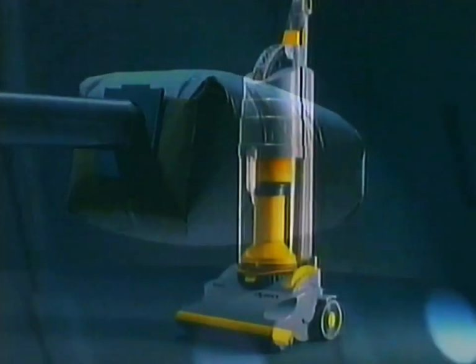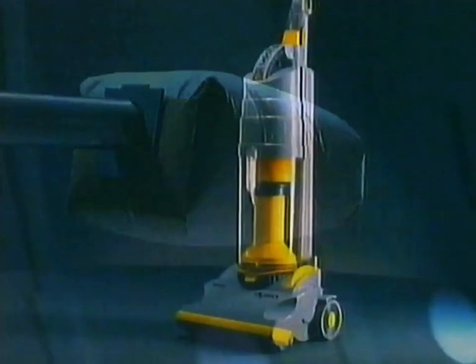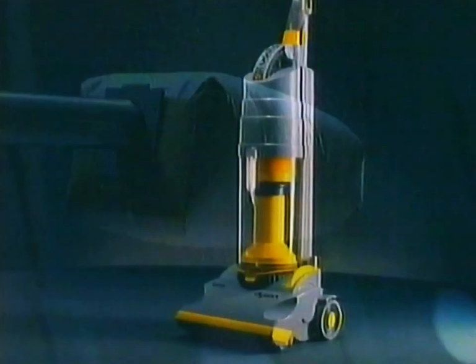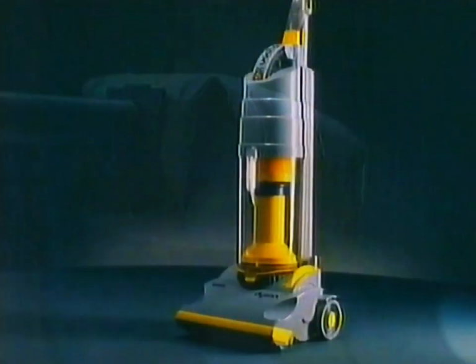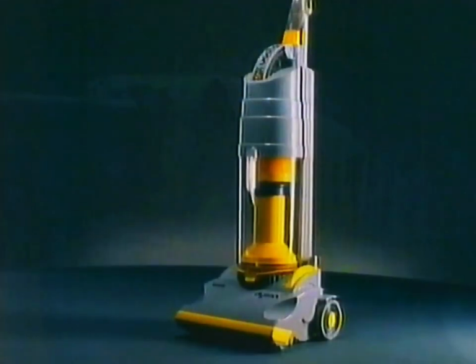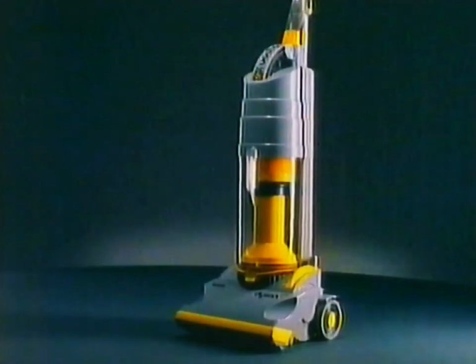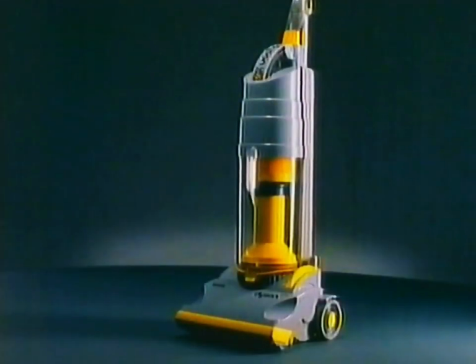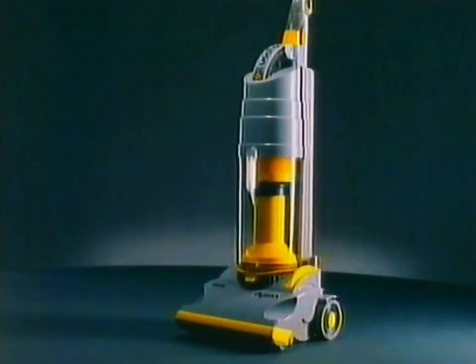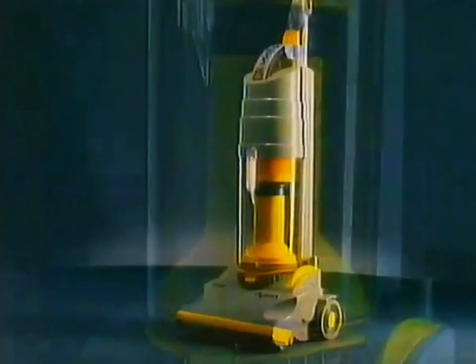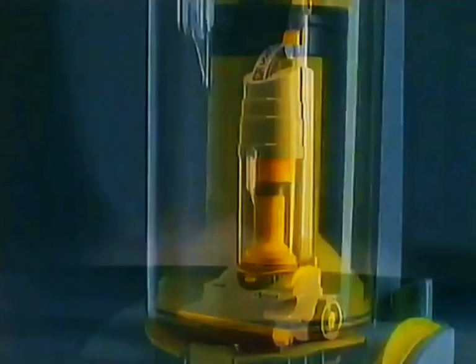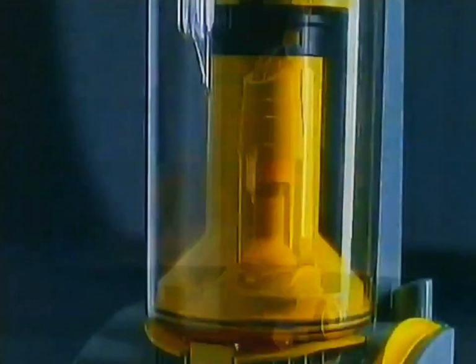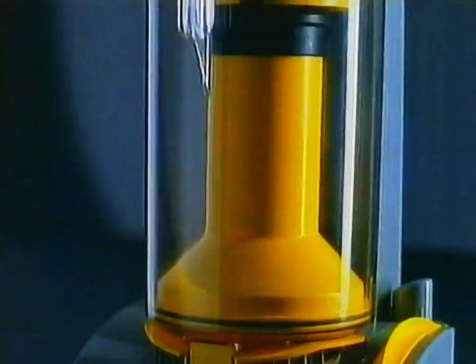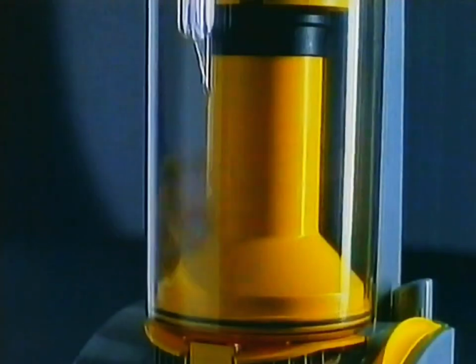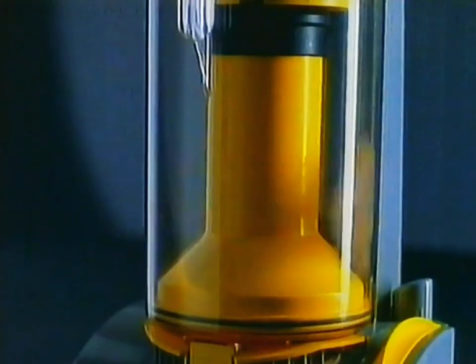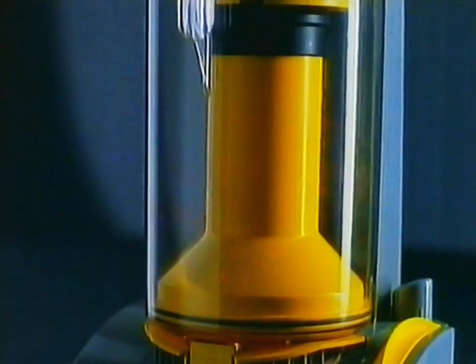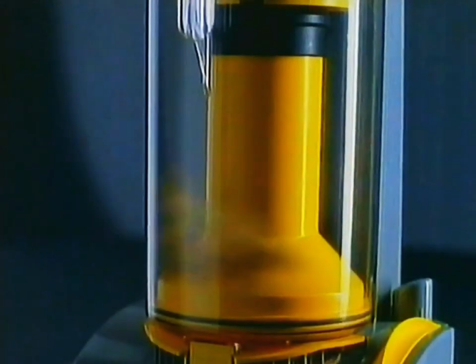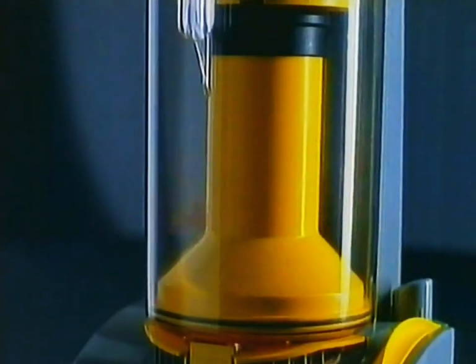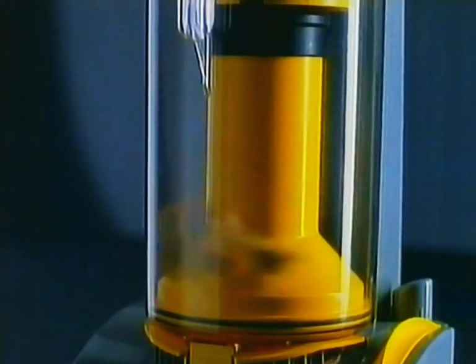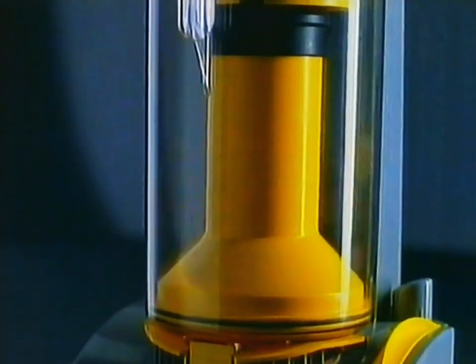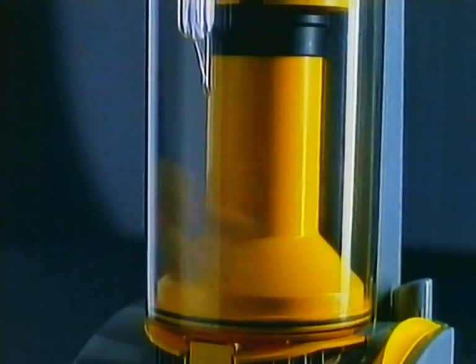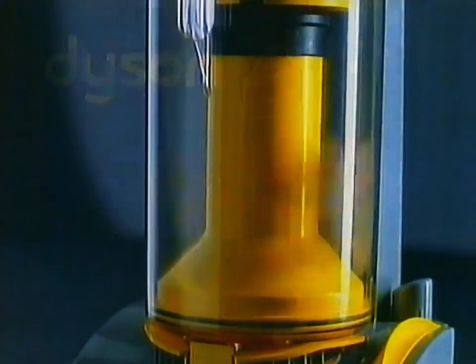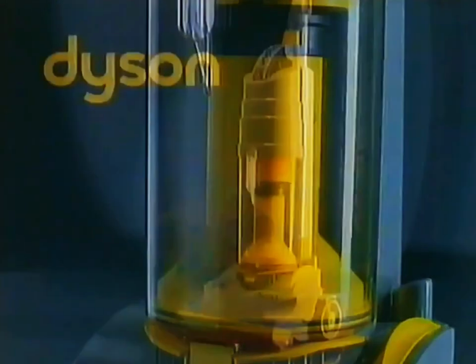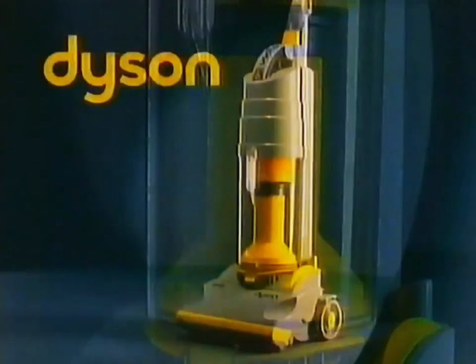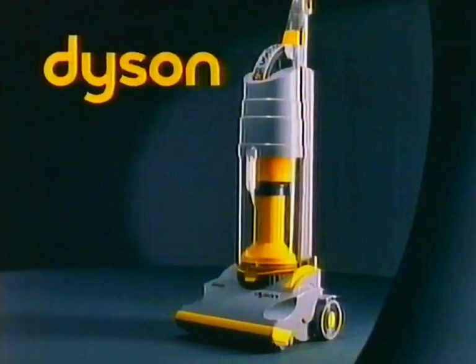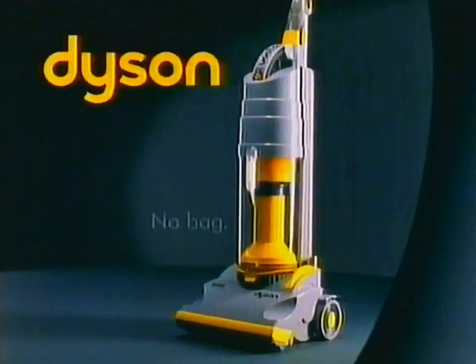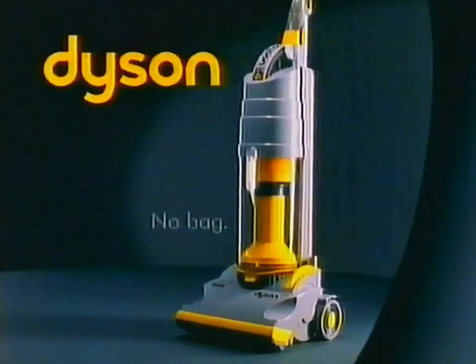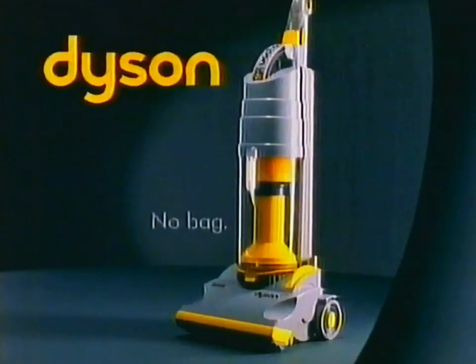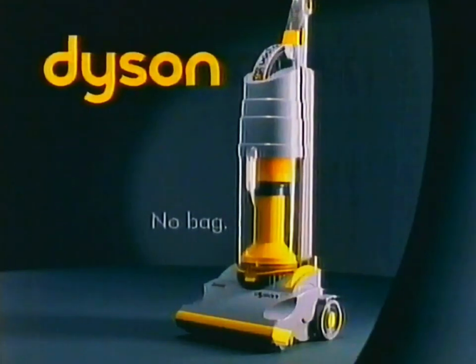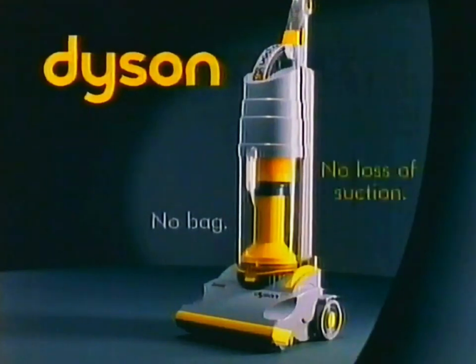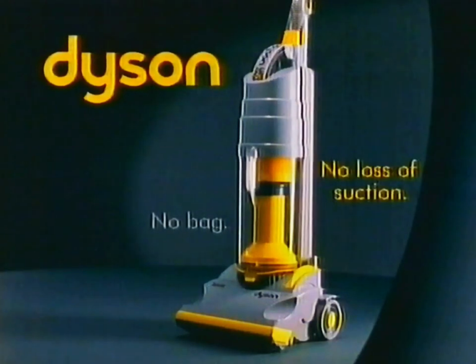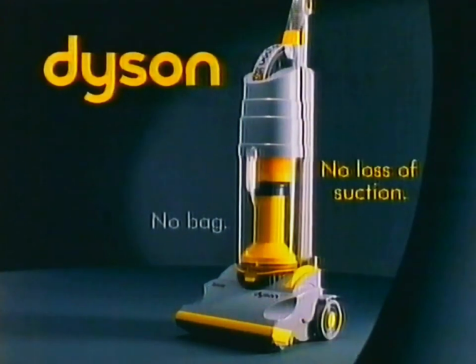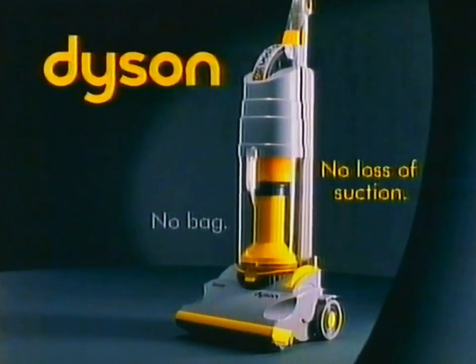The Dyson — the first vacuum cleaner with no bag. No bag and no loss of suction.